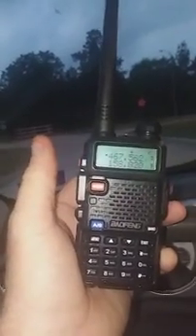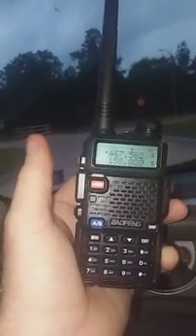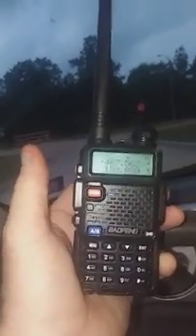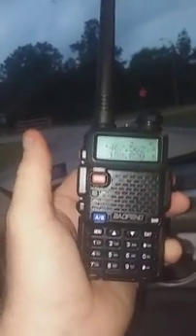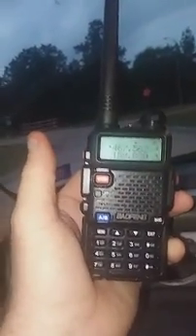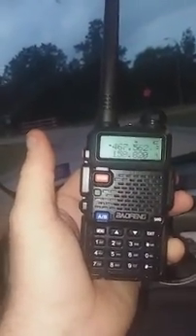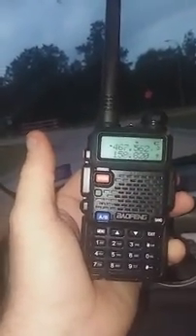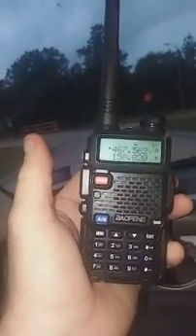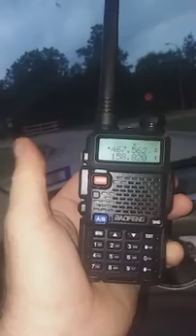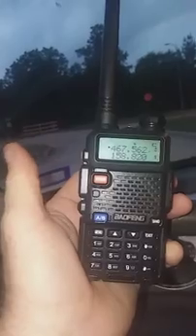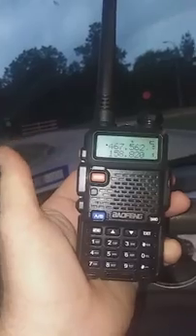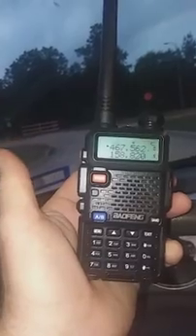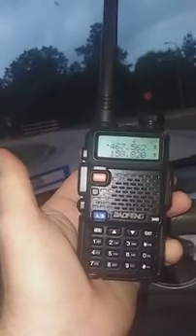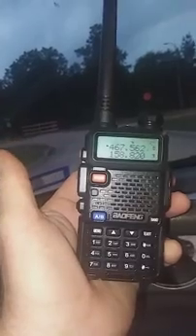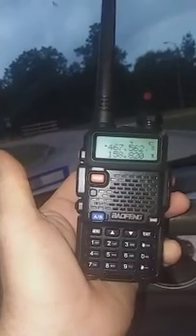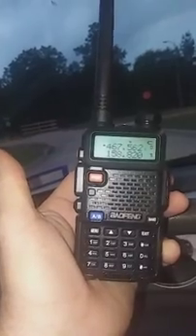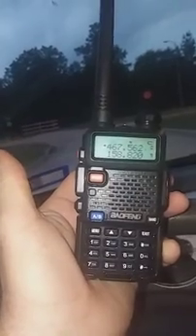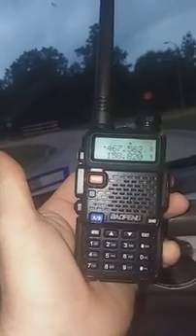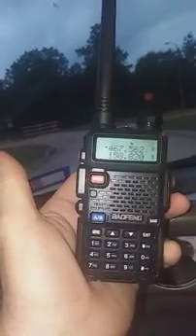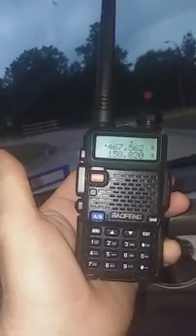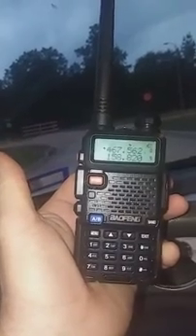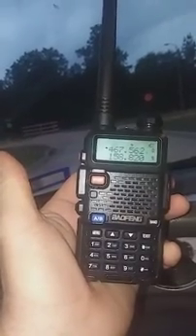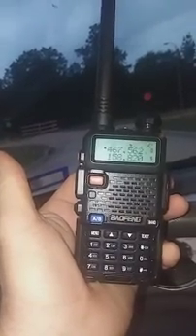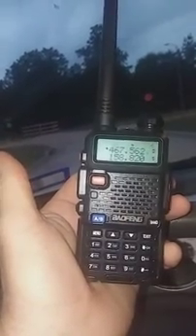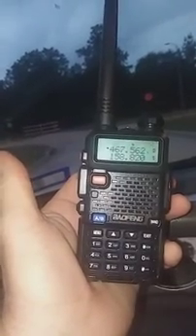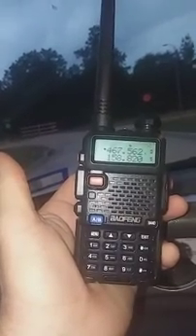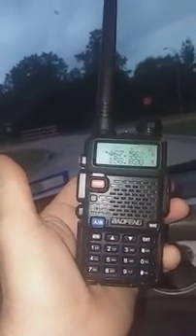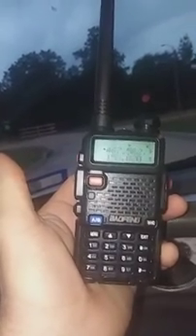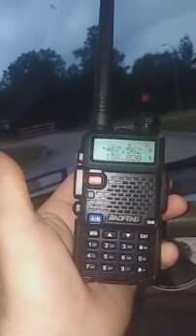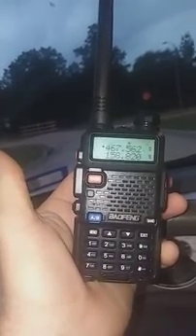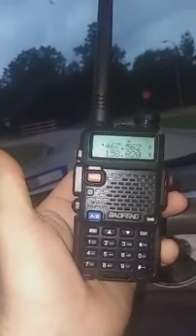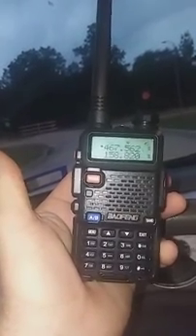Let me know. If you know how to fix that low voltage issue, let me know. Thanks.